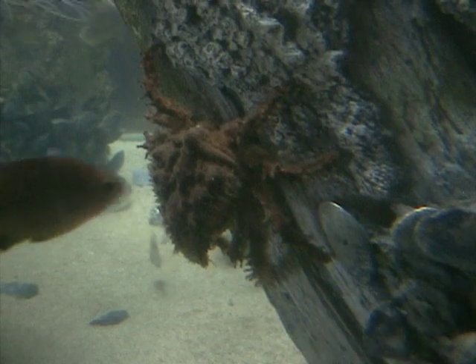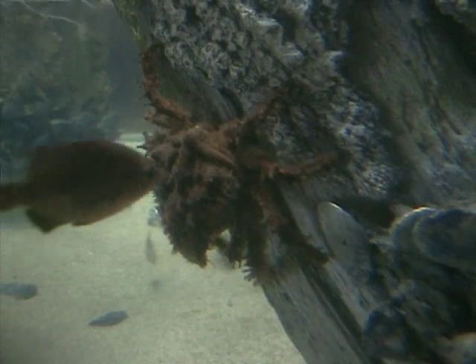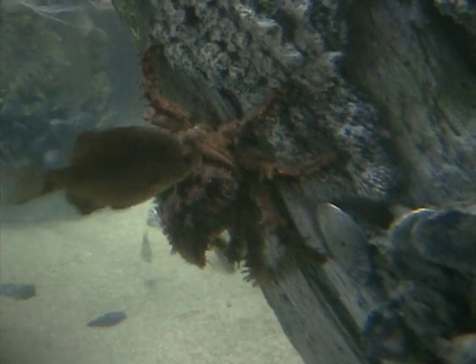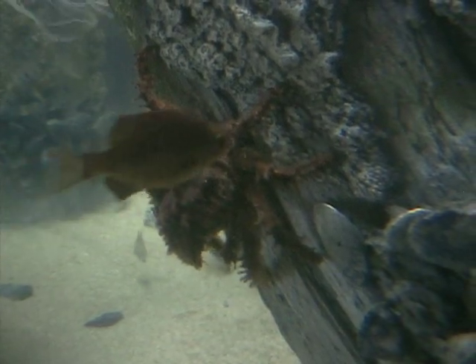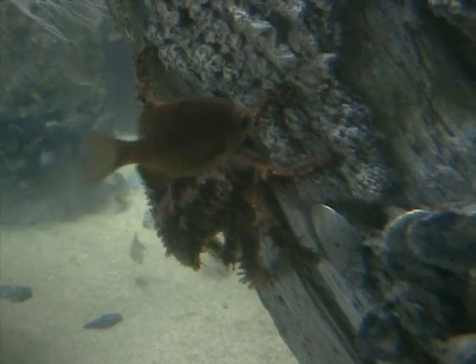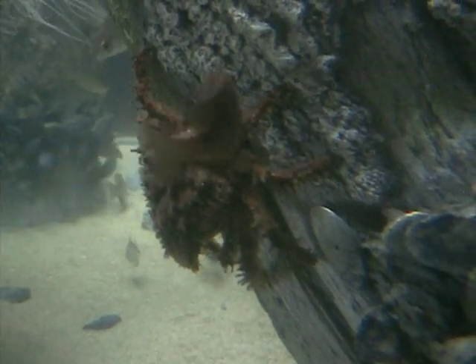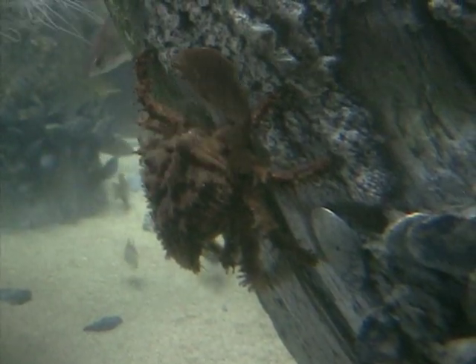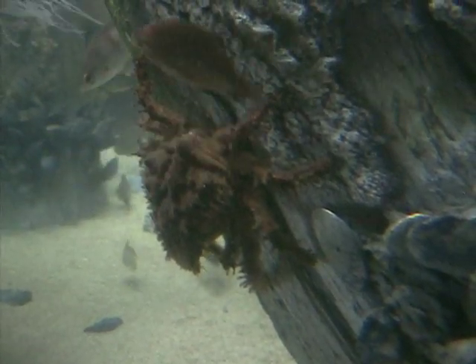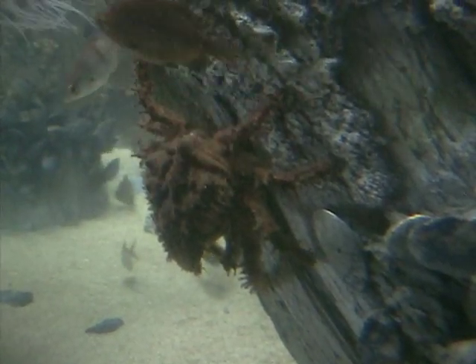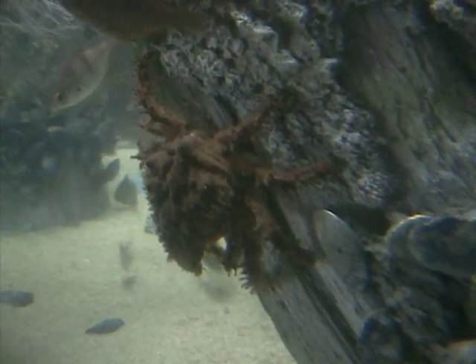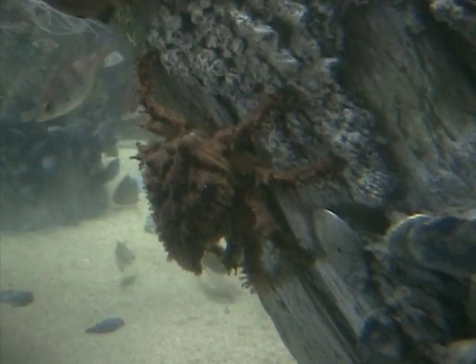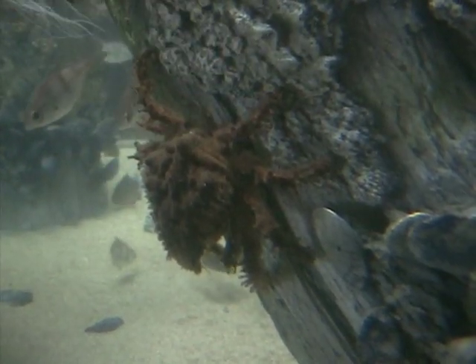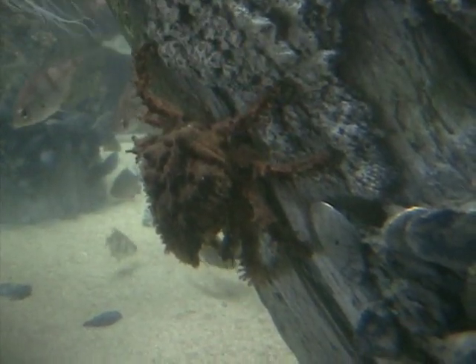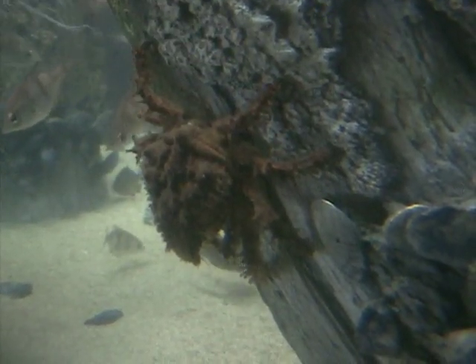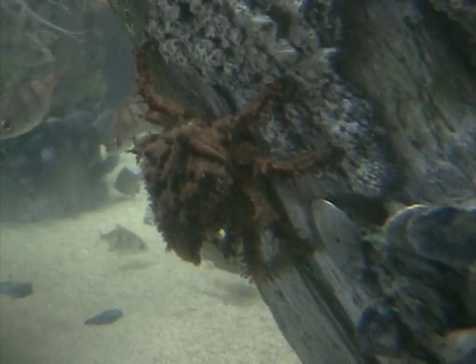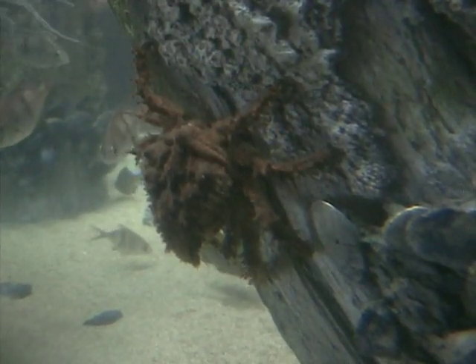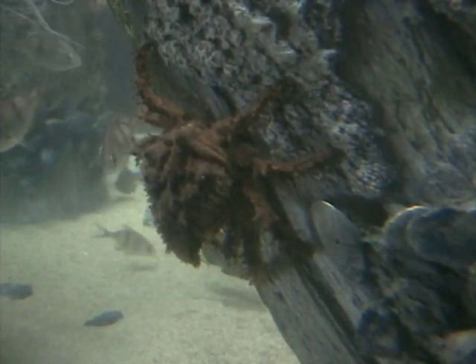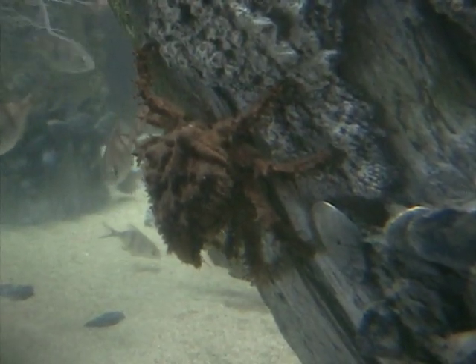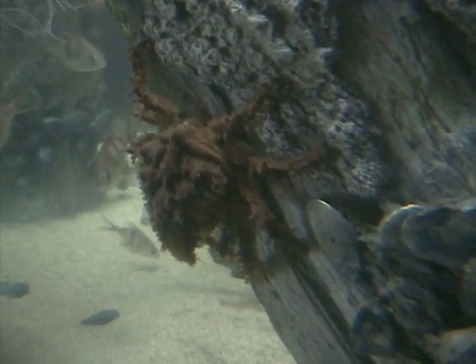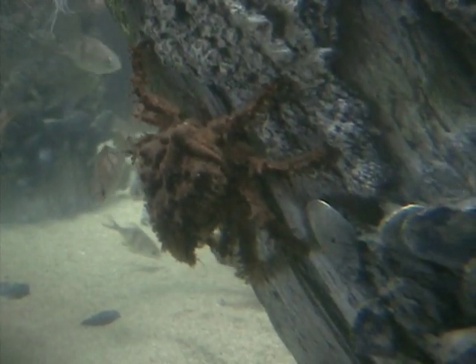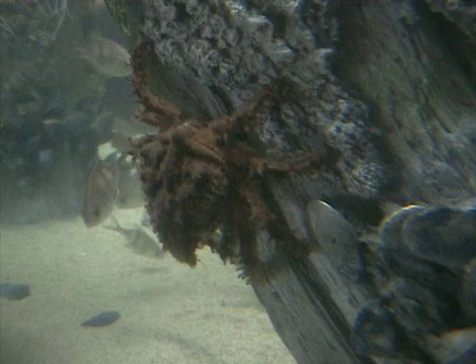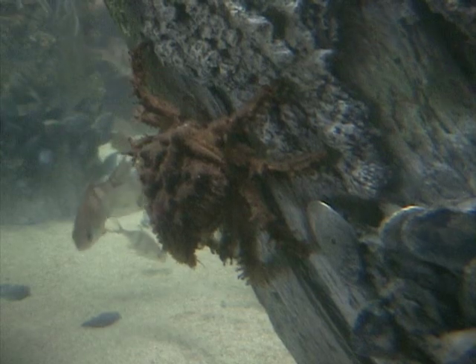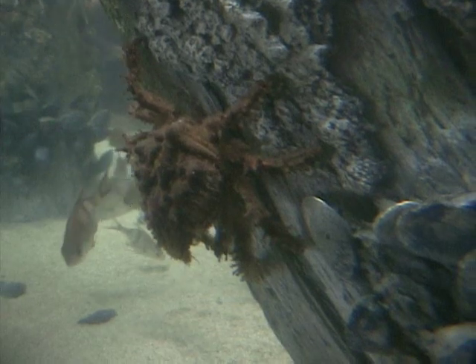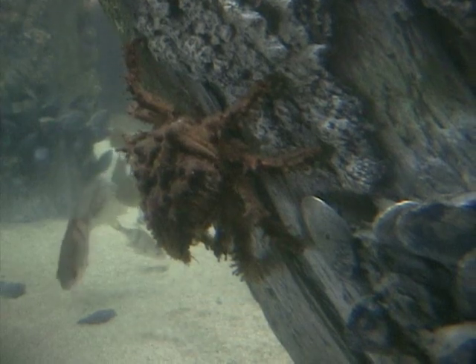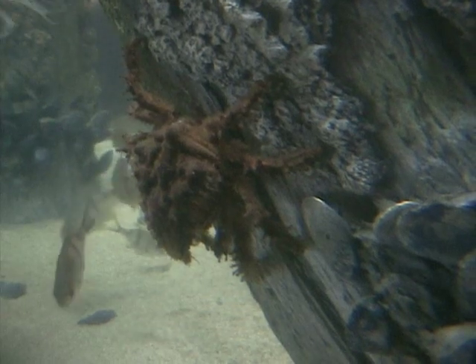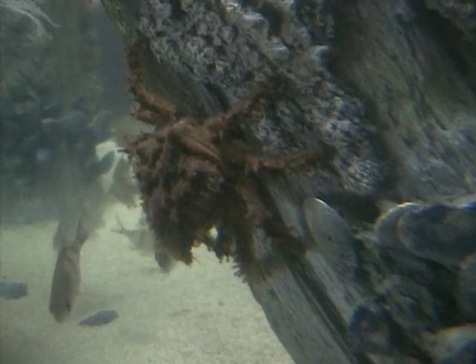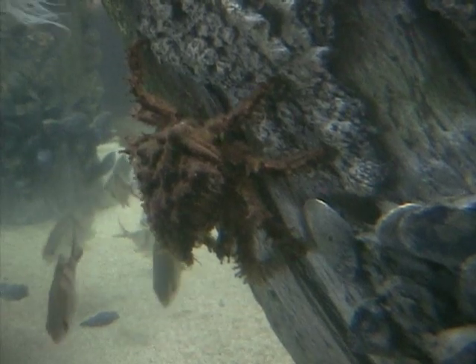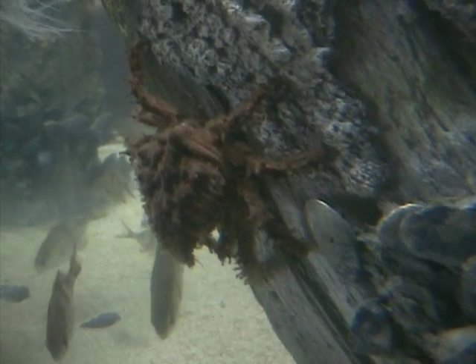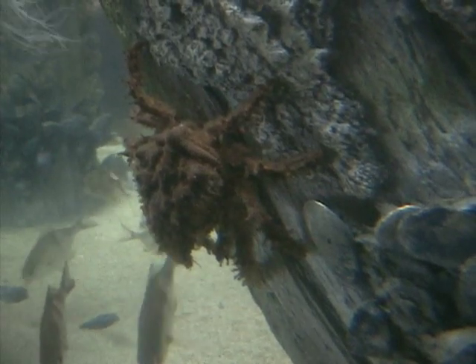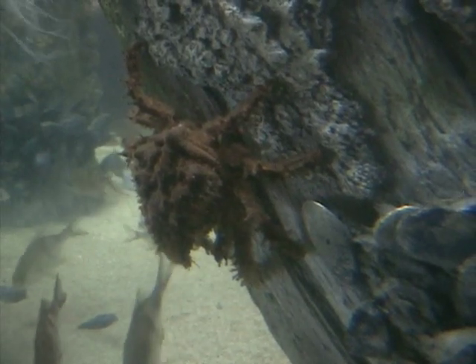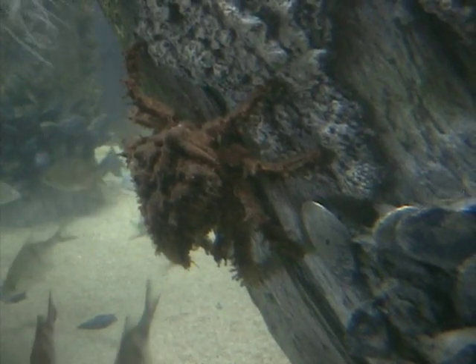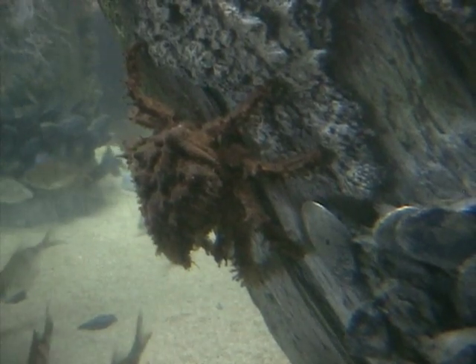Decorator crabs find debris such as sponges, anemones and barnacles and stick them to their back with tiny hooks for camouflage.